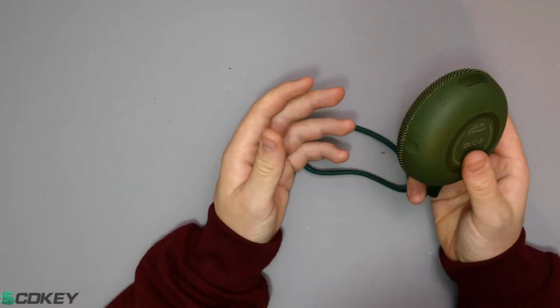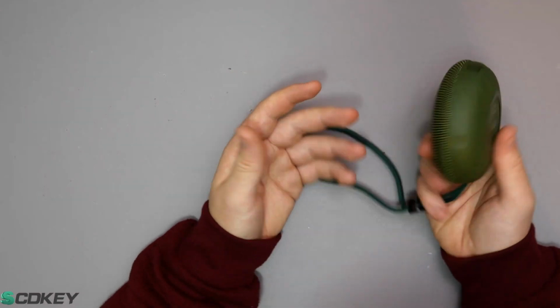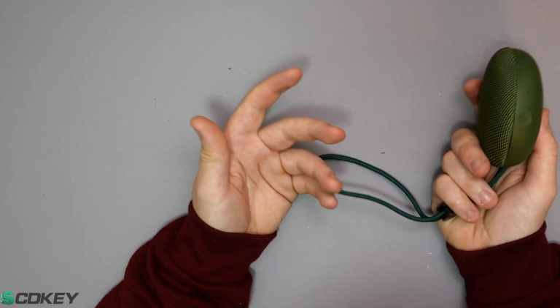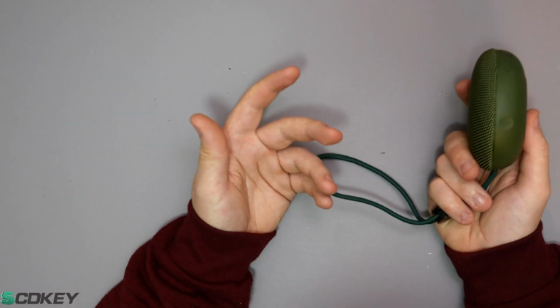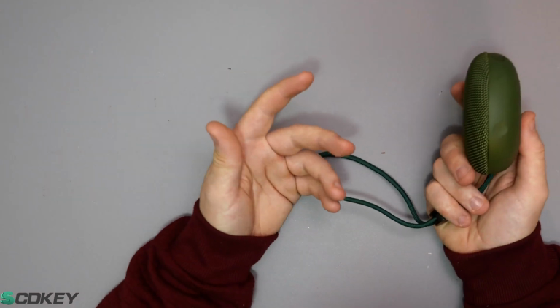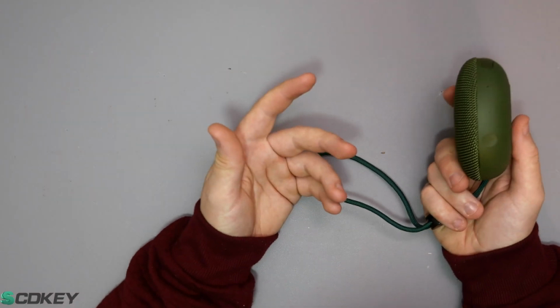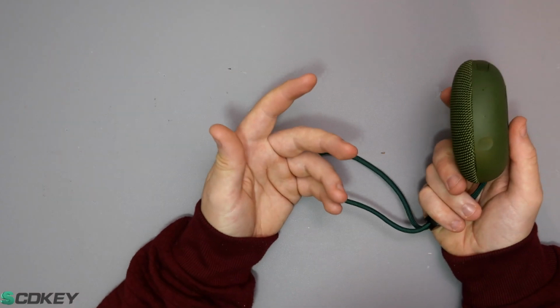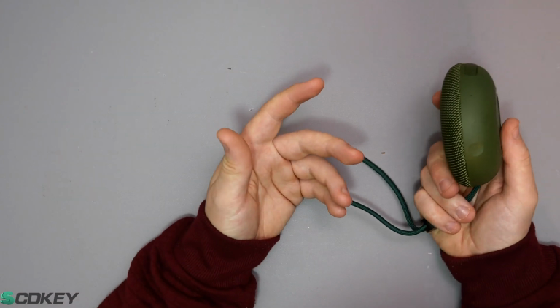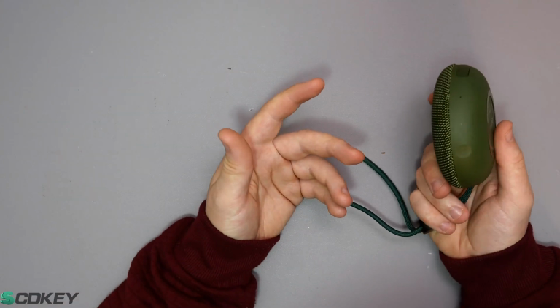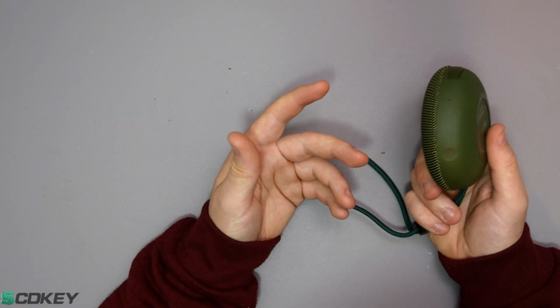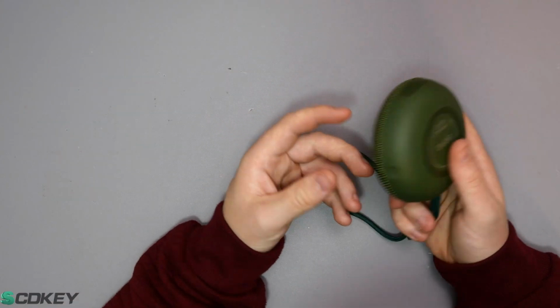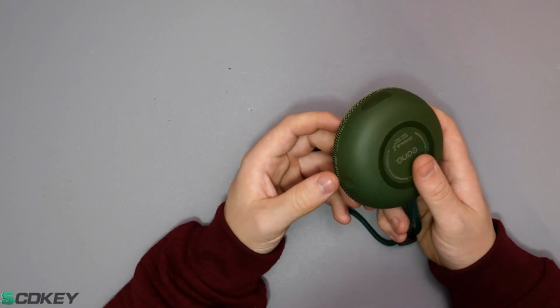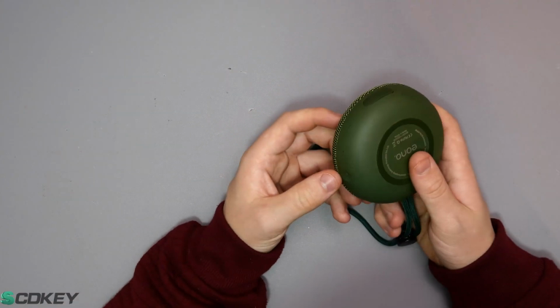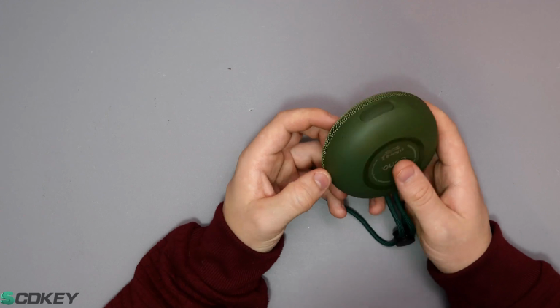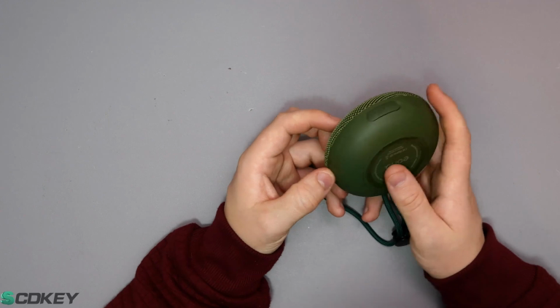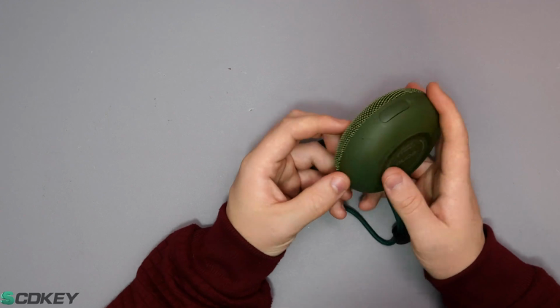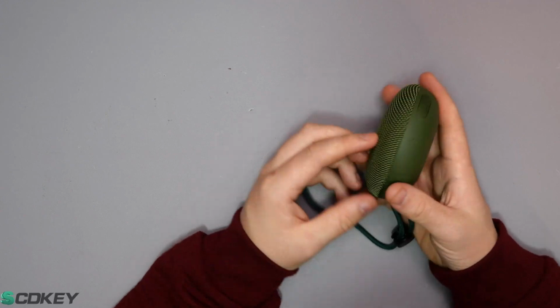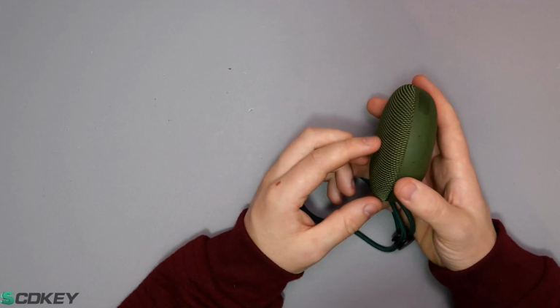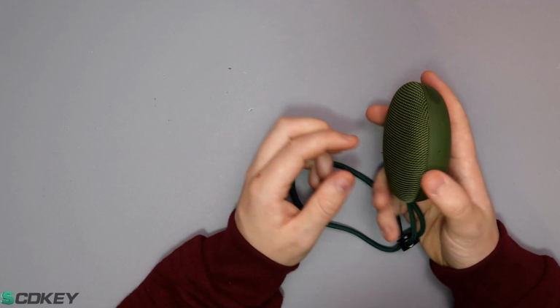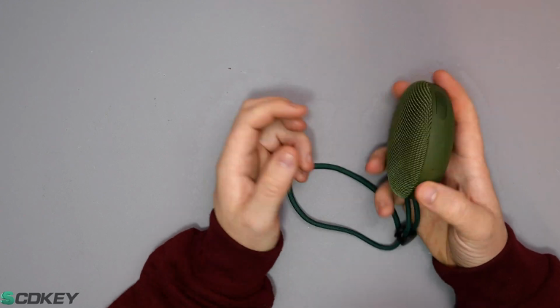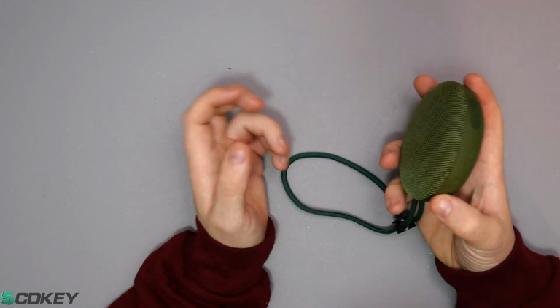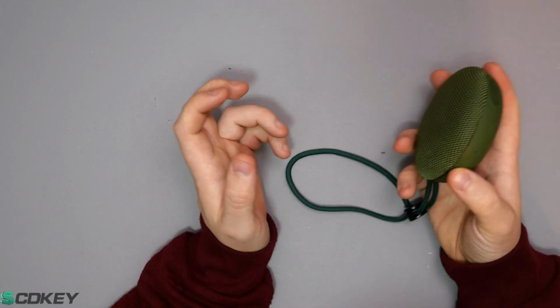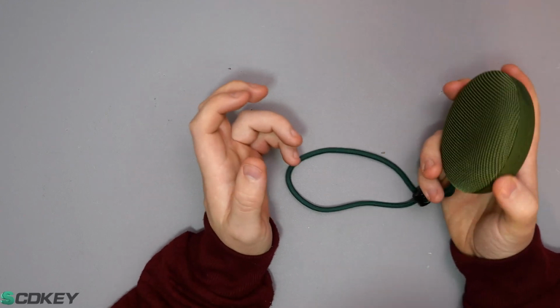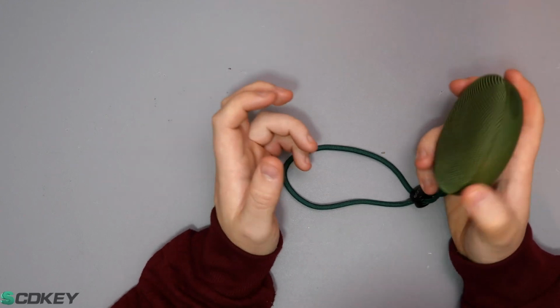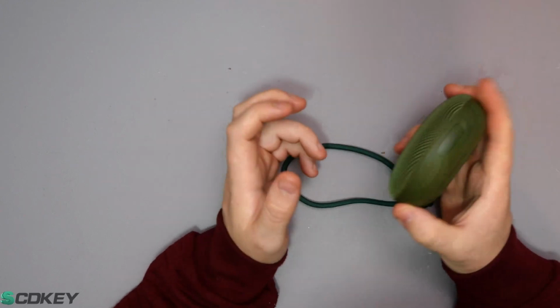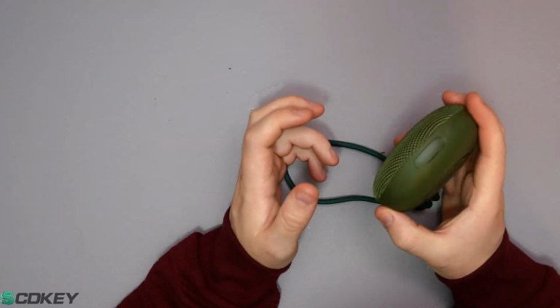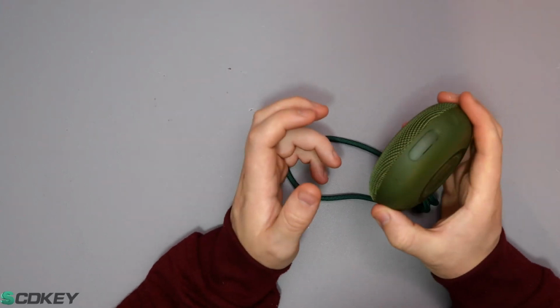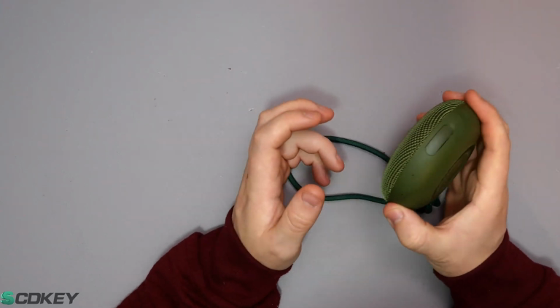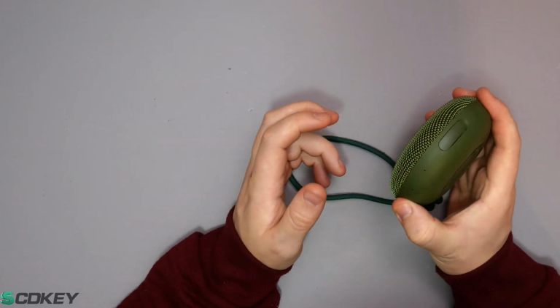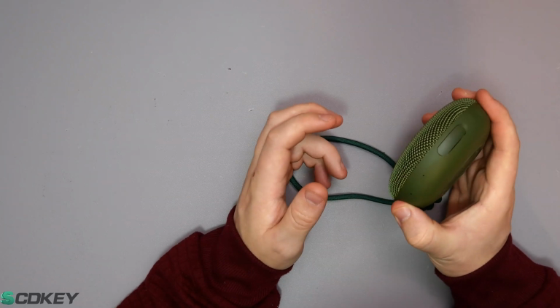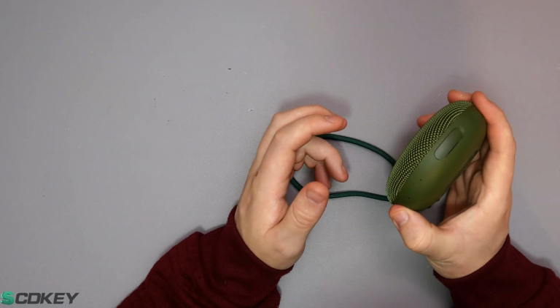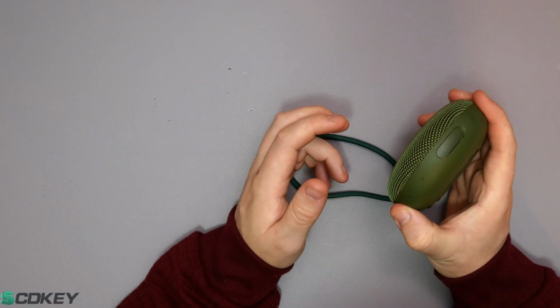So what we need to do now is actually test it to see what it sounds like. First of all, let's turn it on and see if it's got any battery life in it.